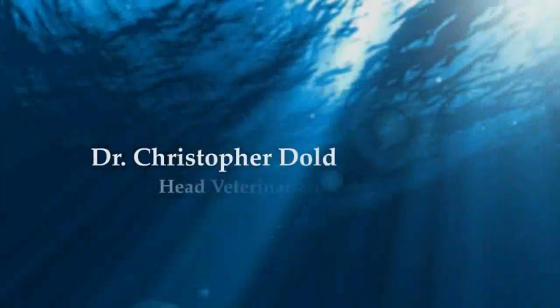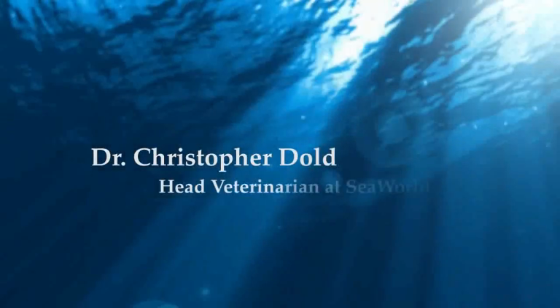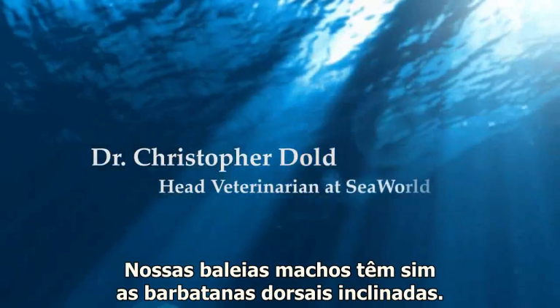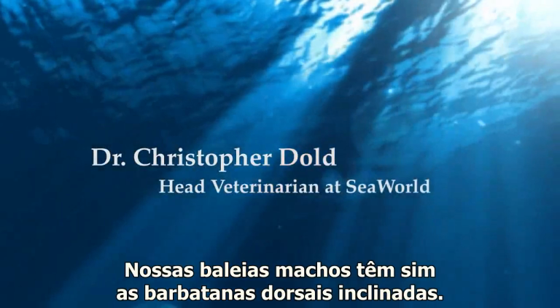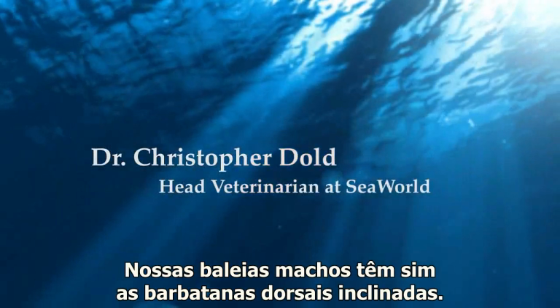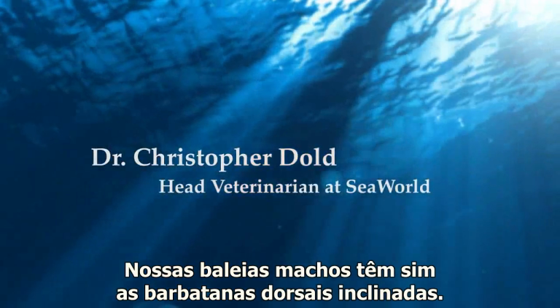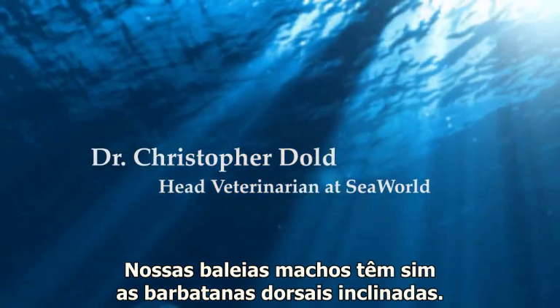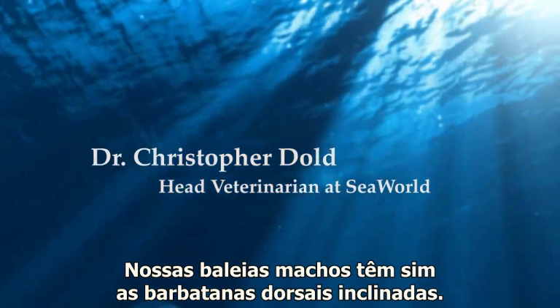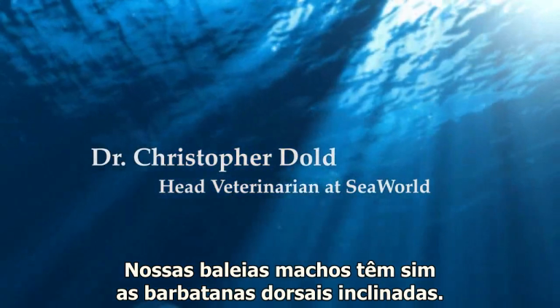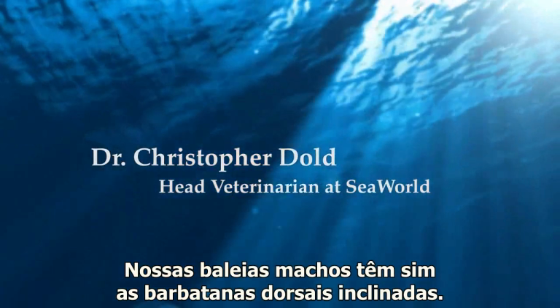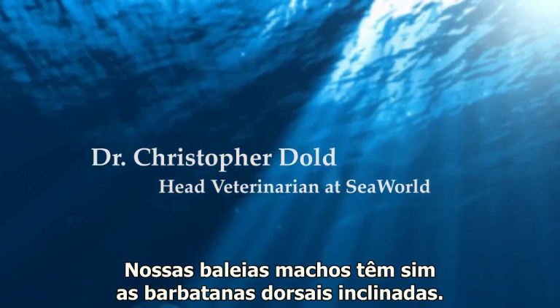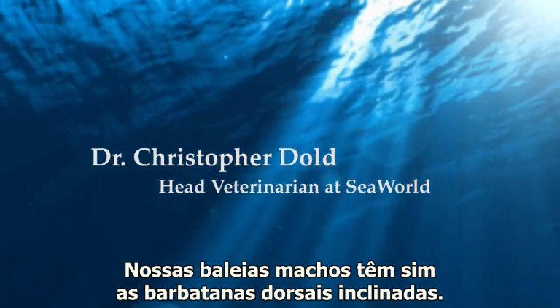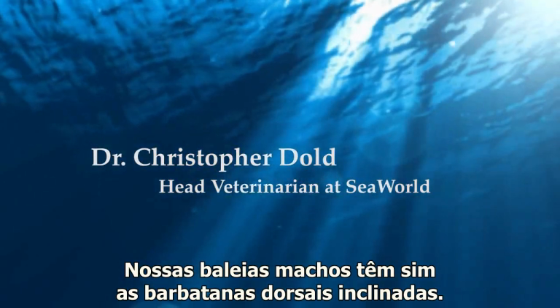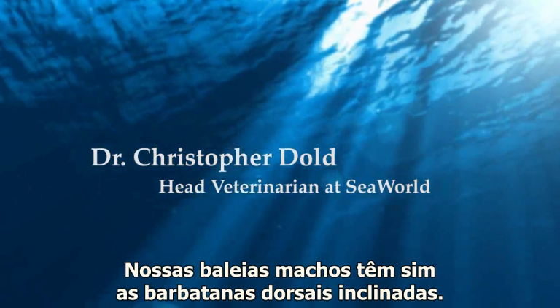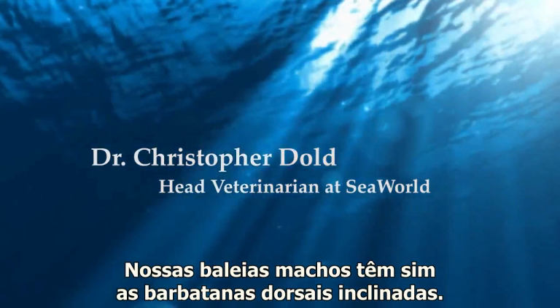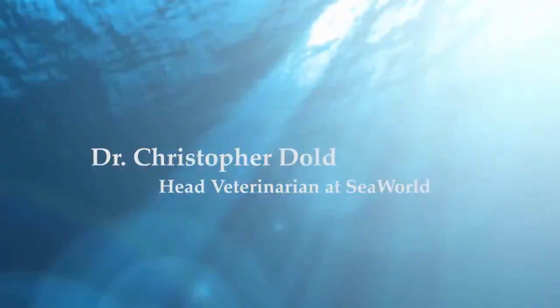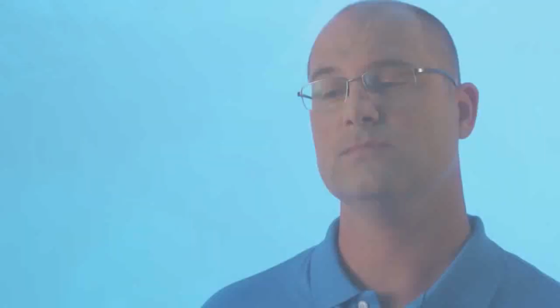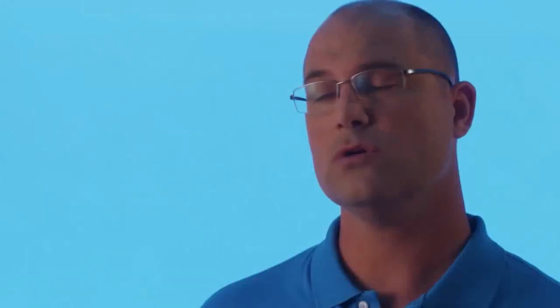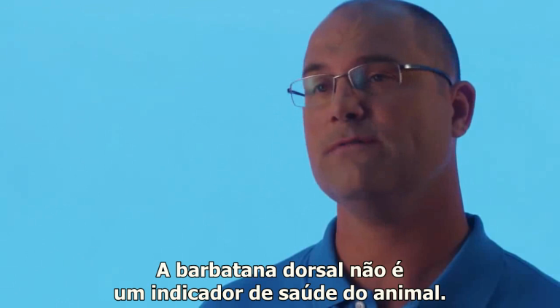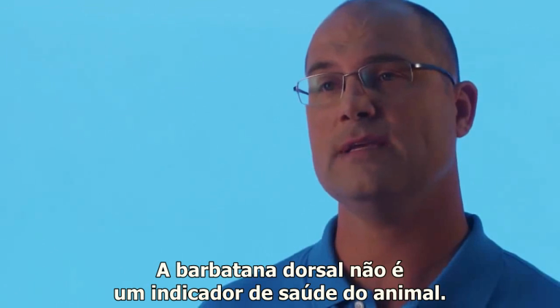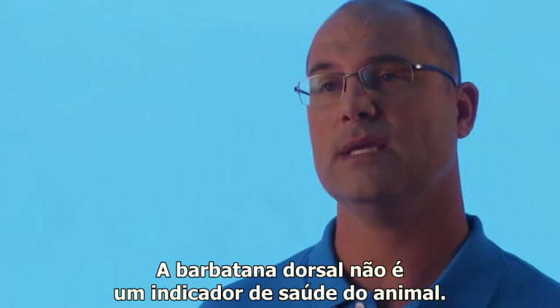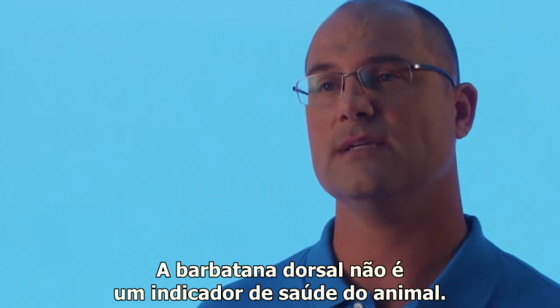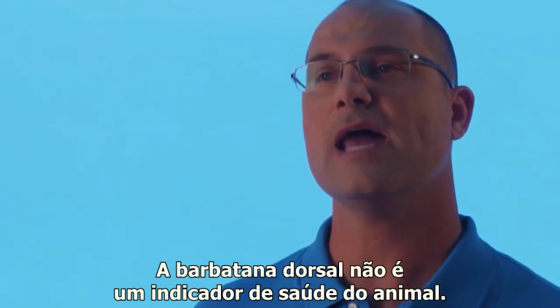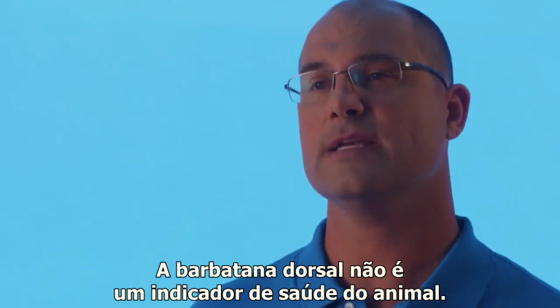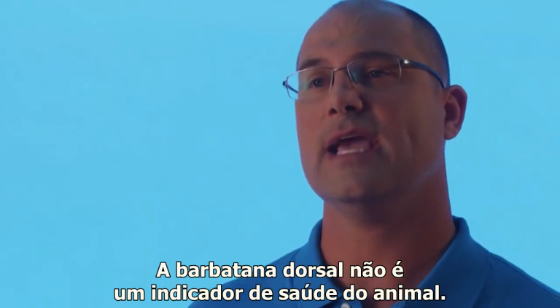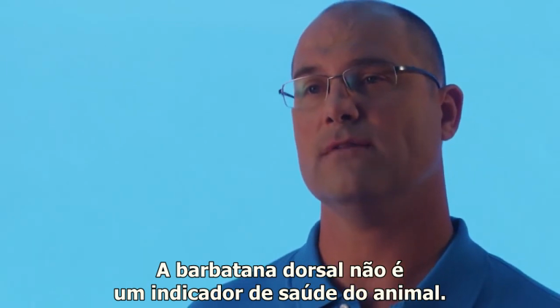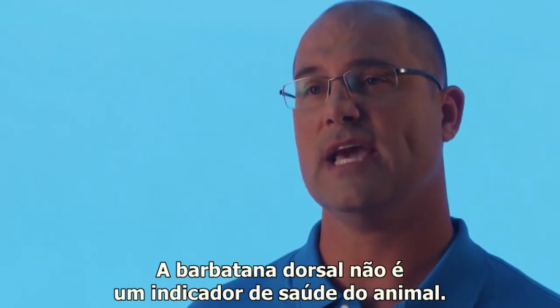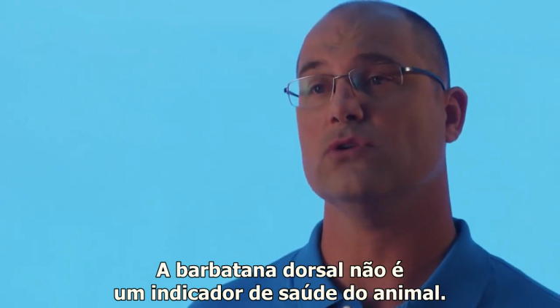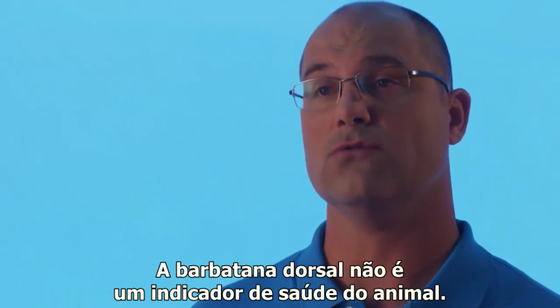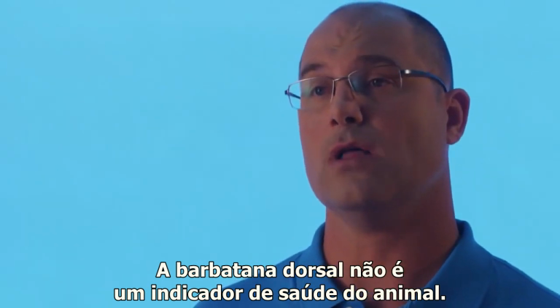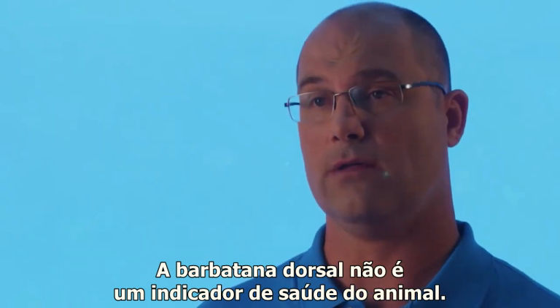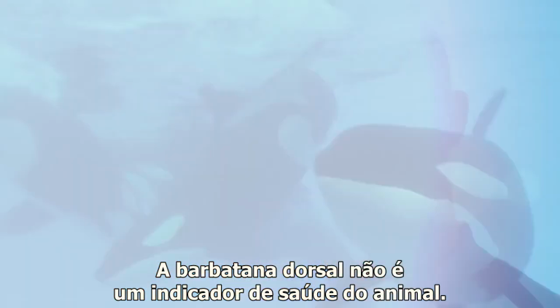Our male killer whales do have dorsal fins that are bent. The dorsal fin is not an indicator of the animal's overall health.